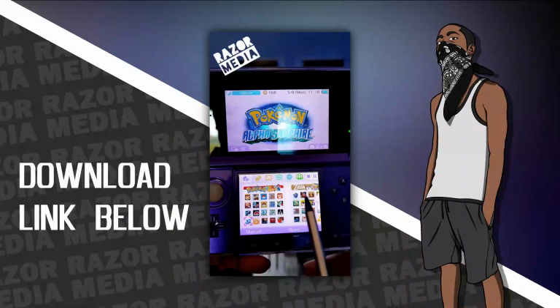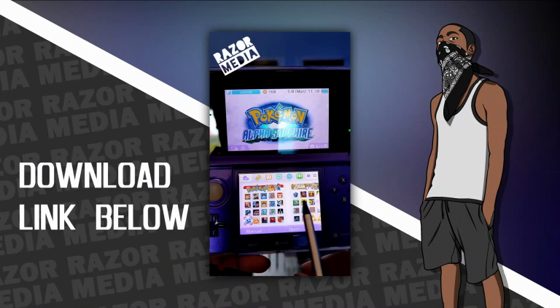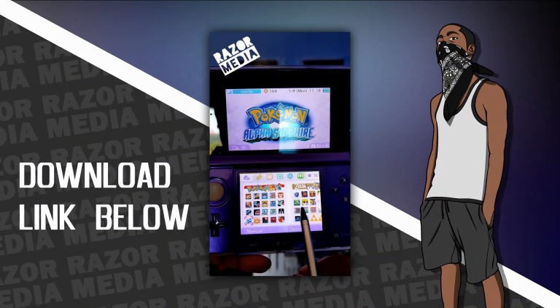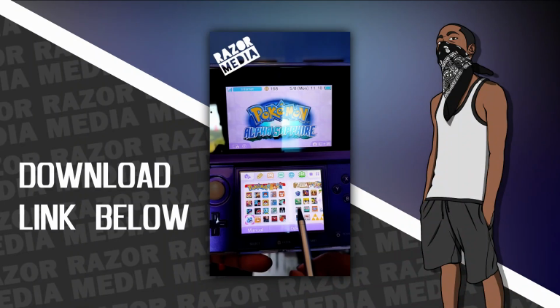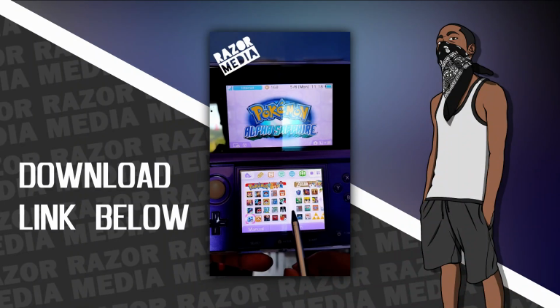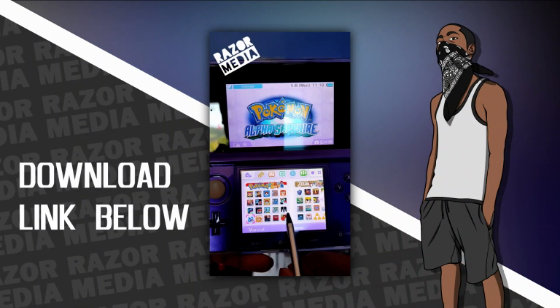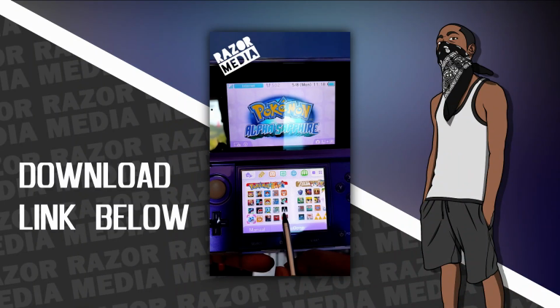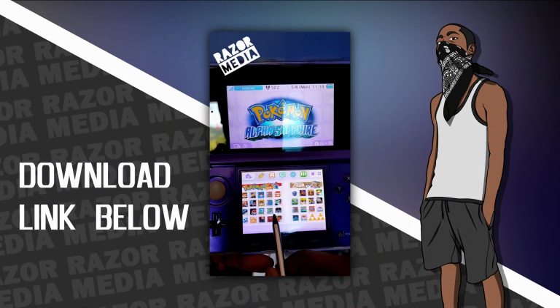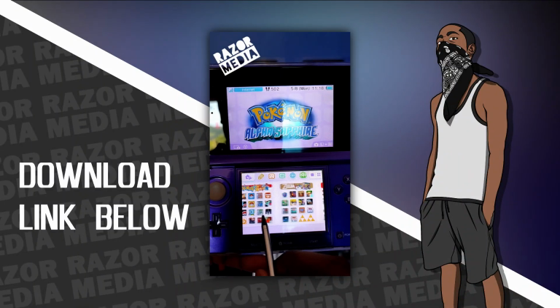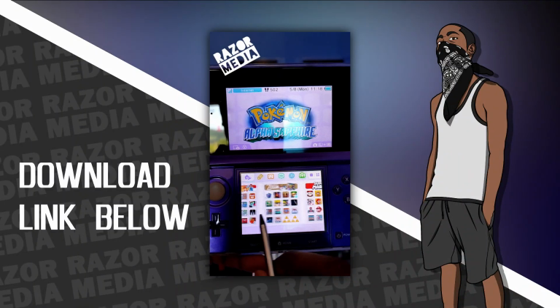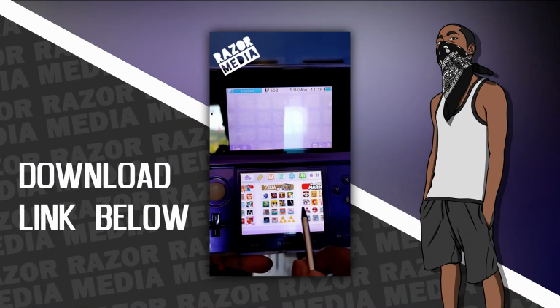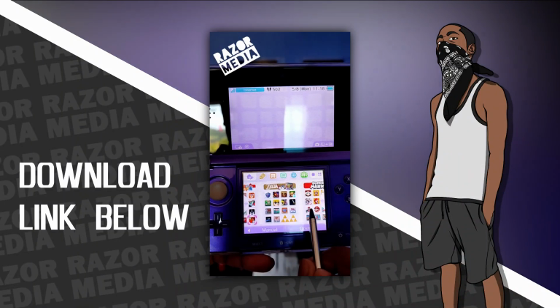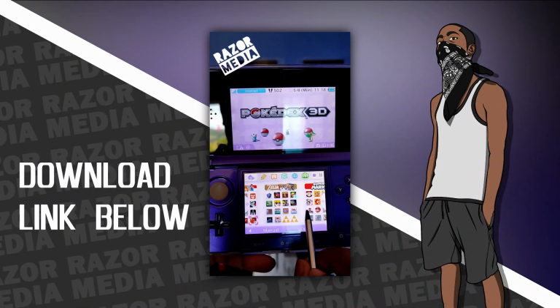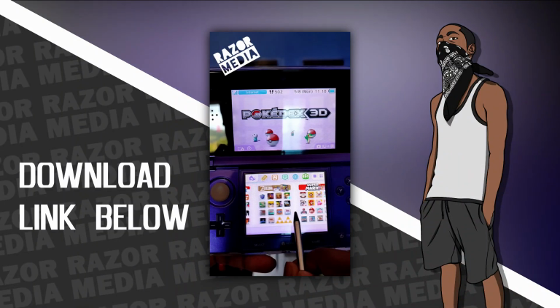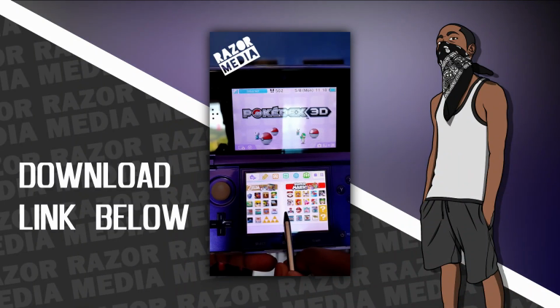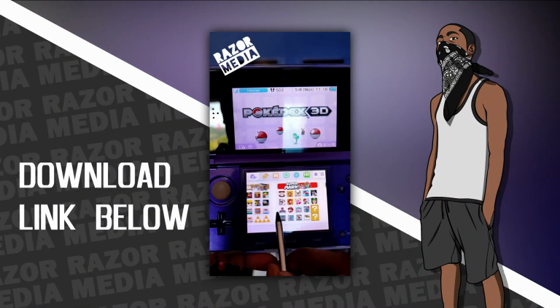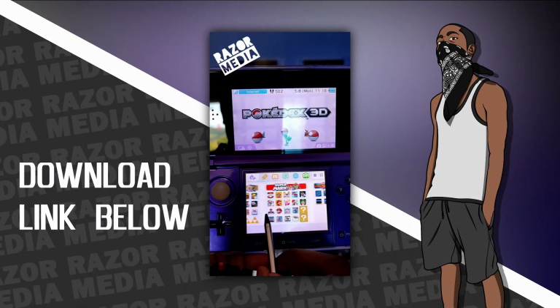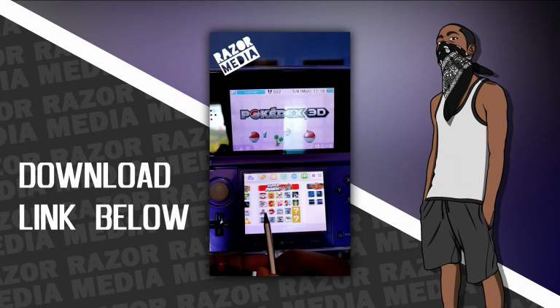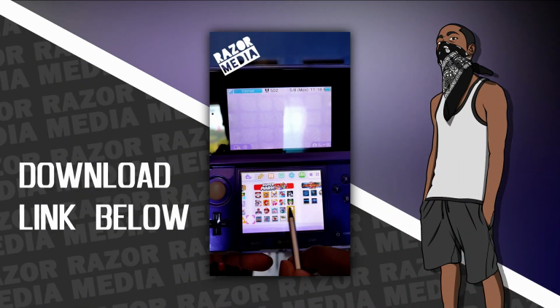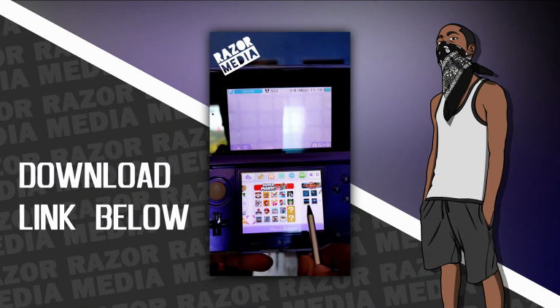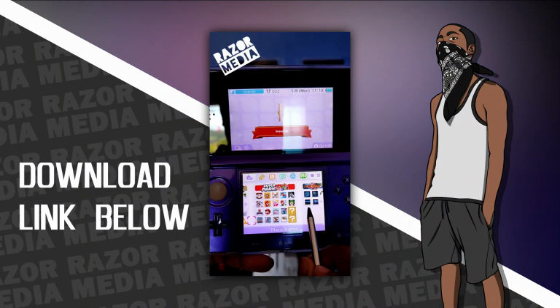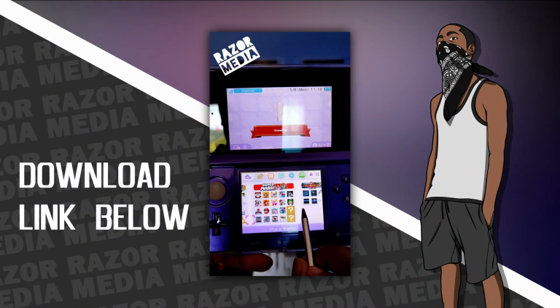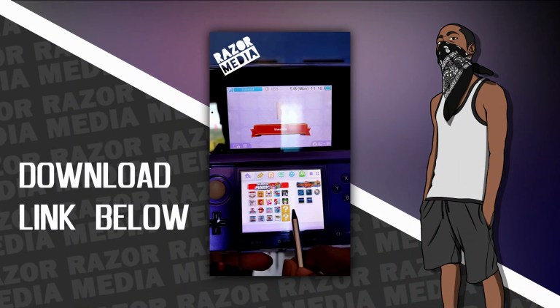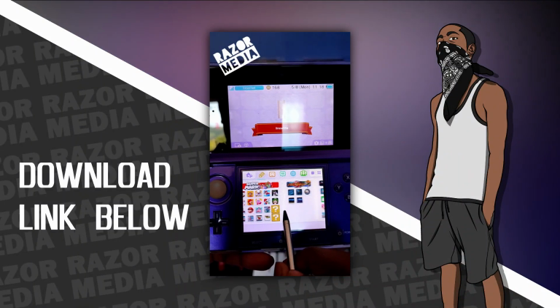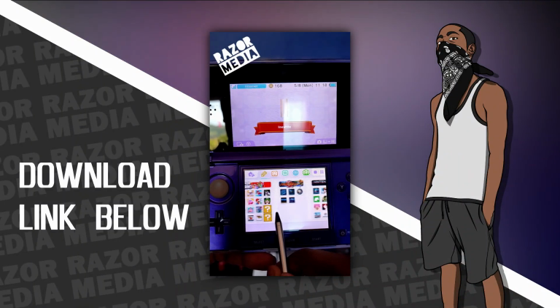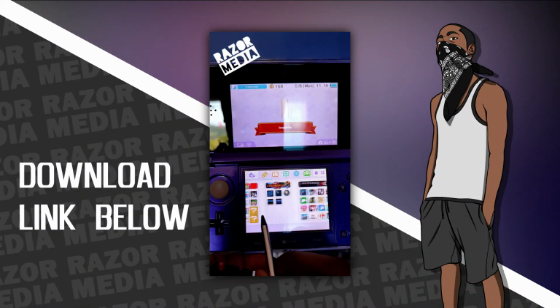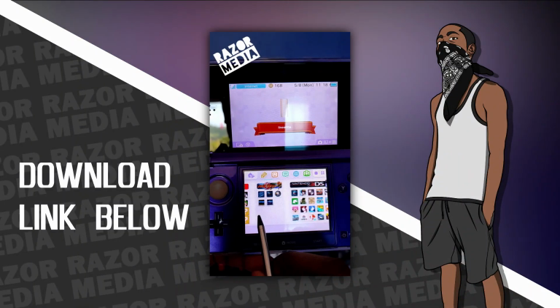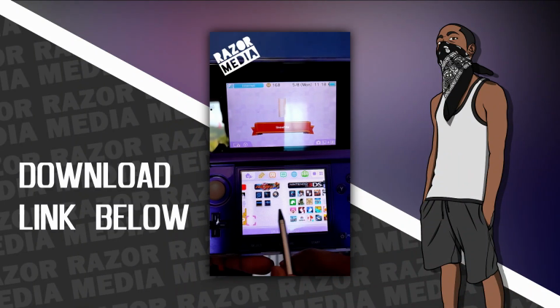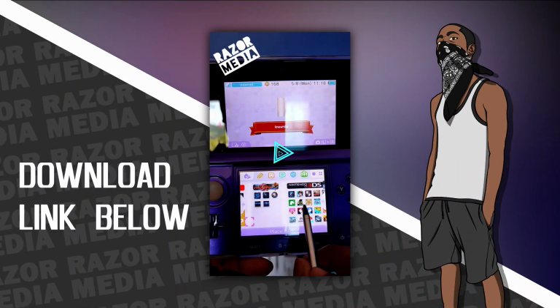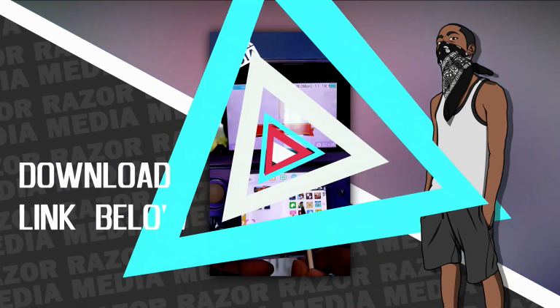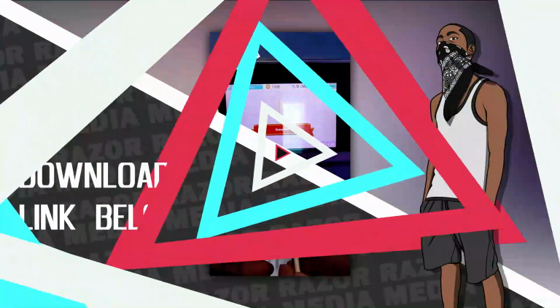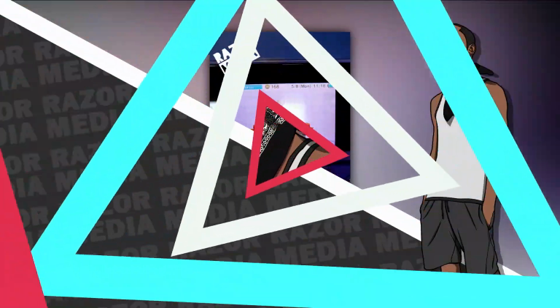Now, if you don't want to make your own custom badges but you do like the ones that you saw me use on my 3DS, there will be a download link in the description.